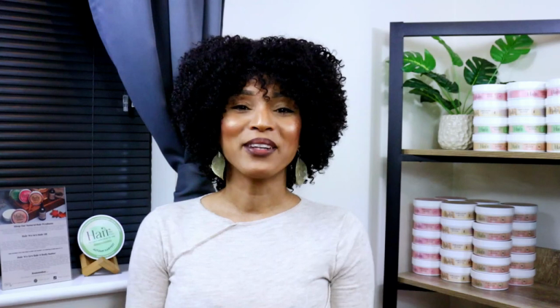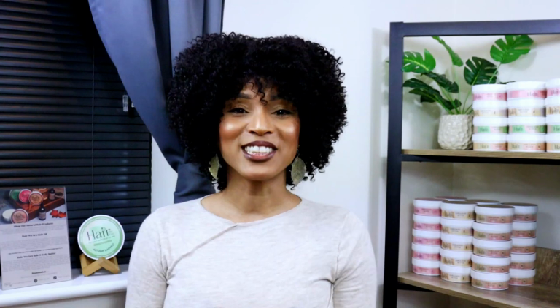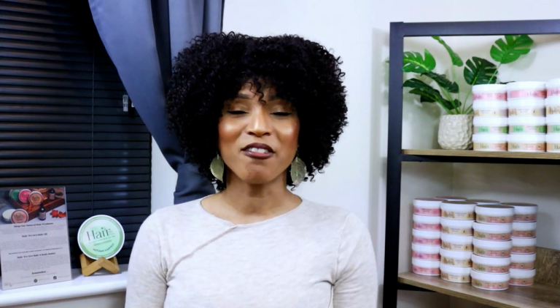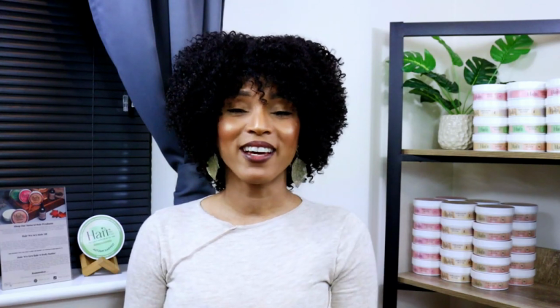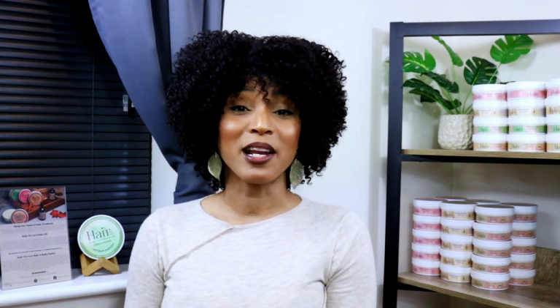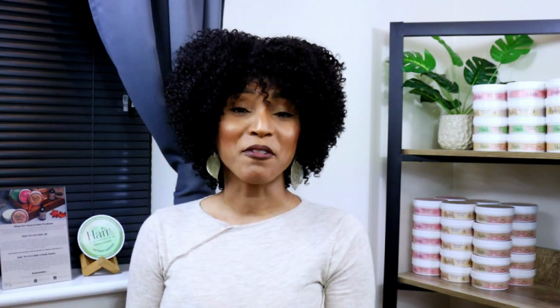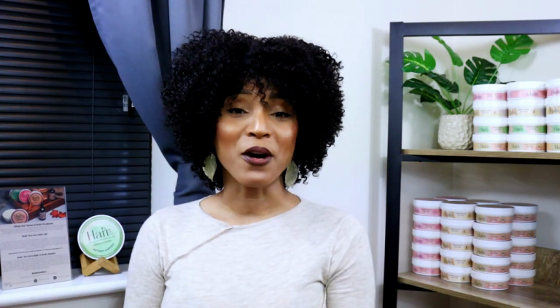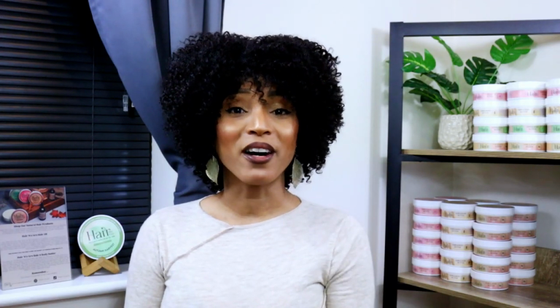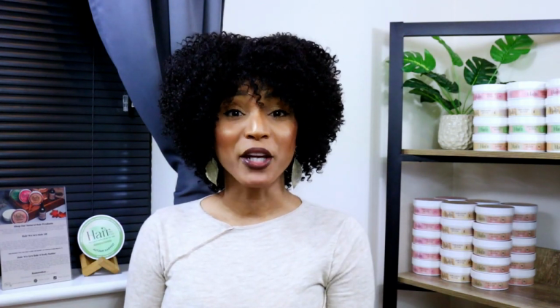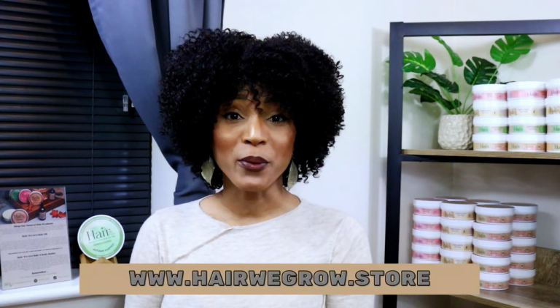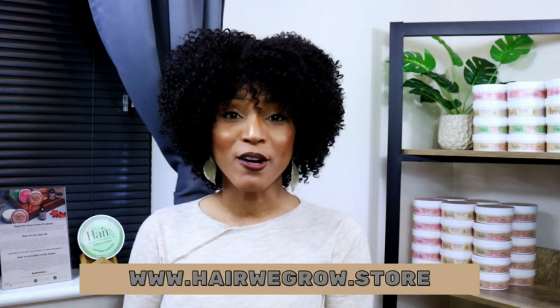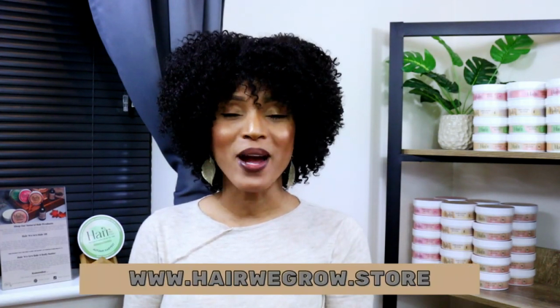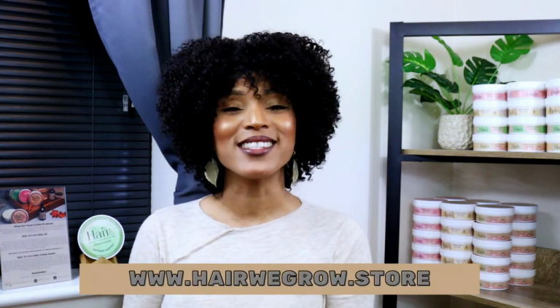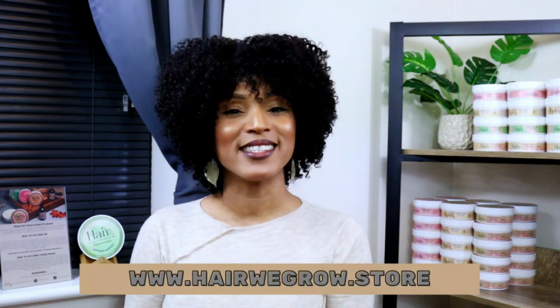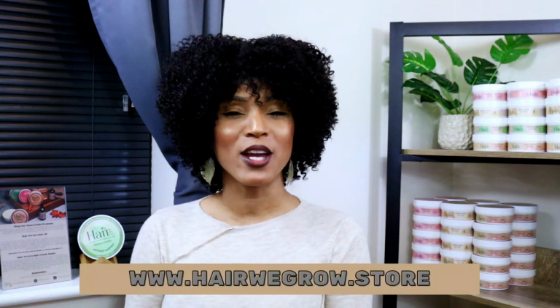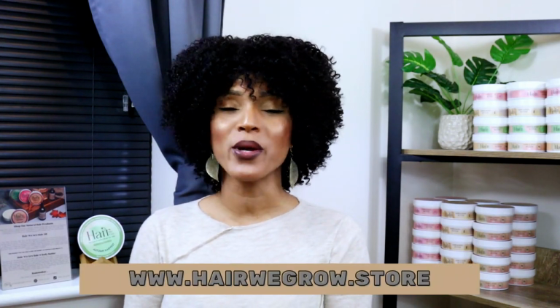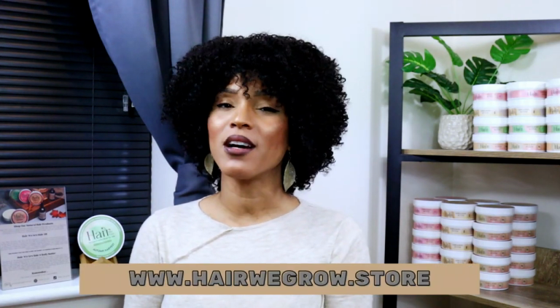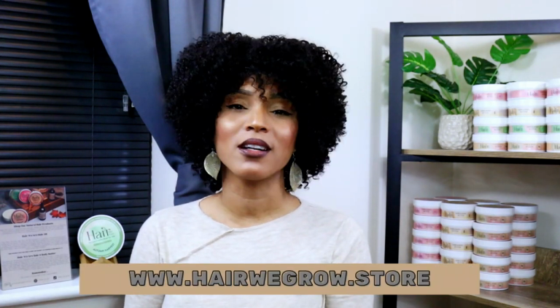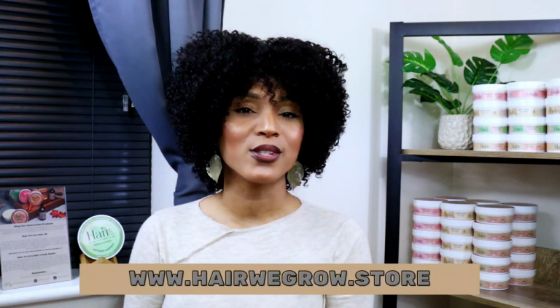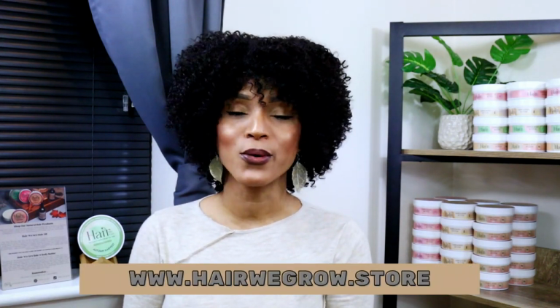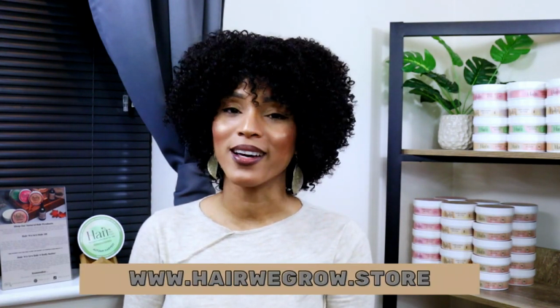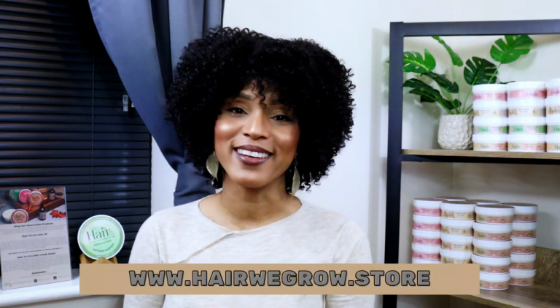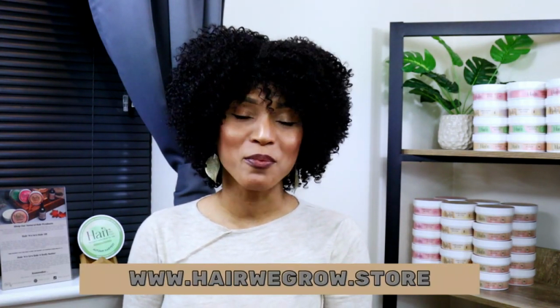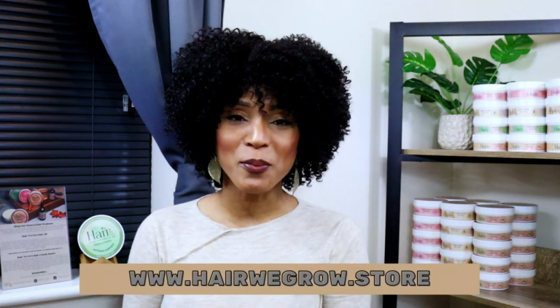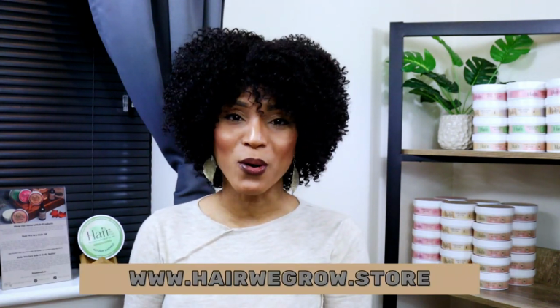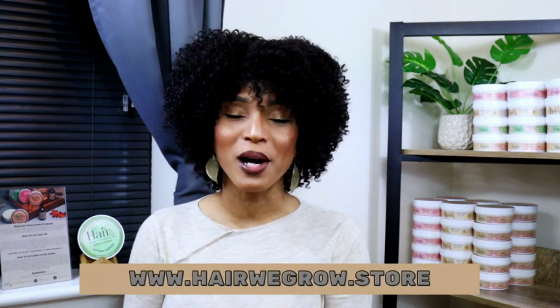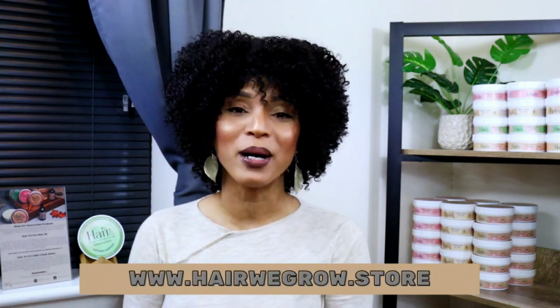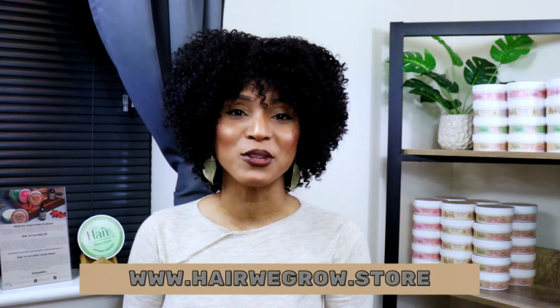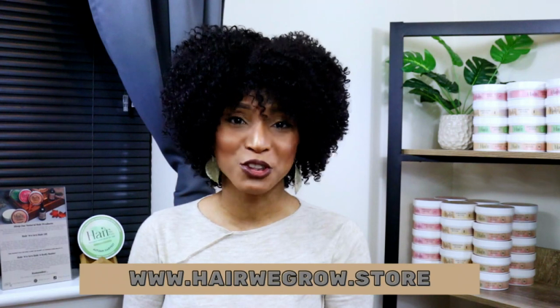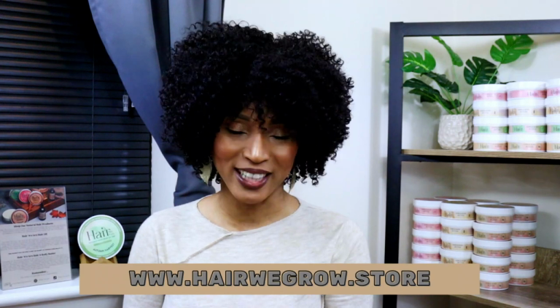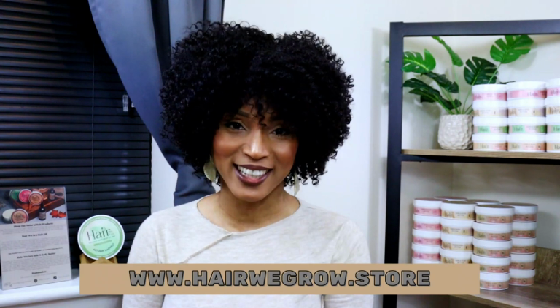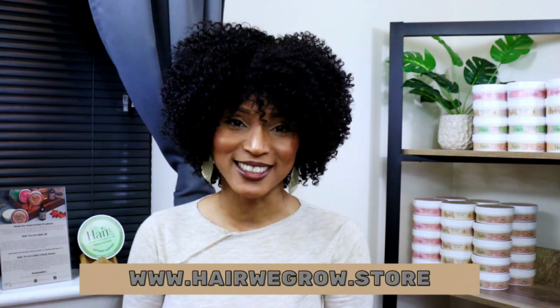I'm Keisha Ariel and I'm the founder of Here We Grow, and today we are going to talk a little bit more about shrinkage.